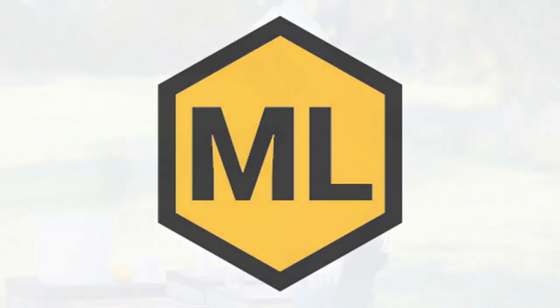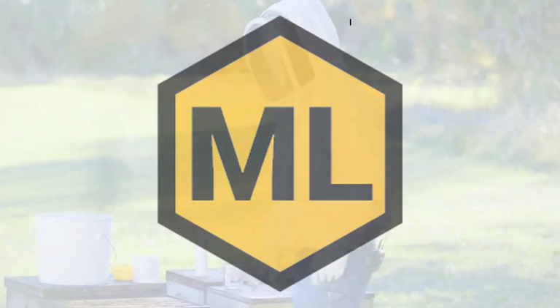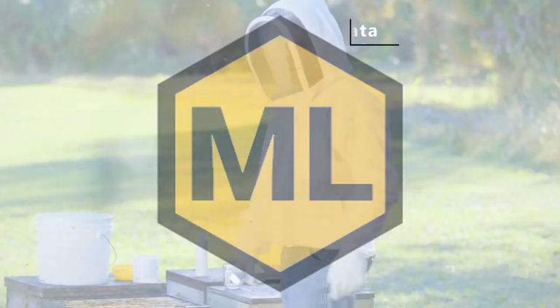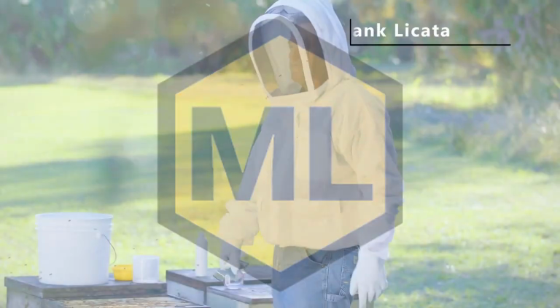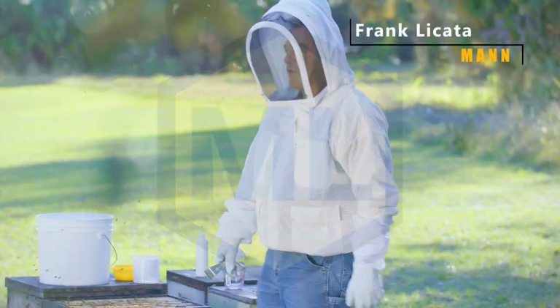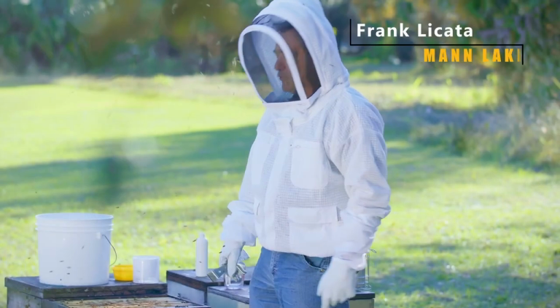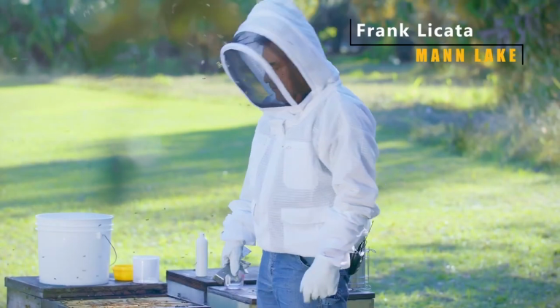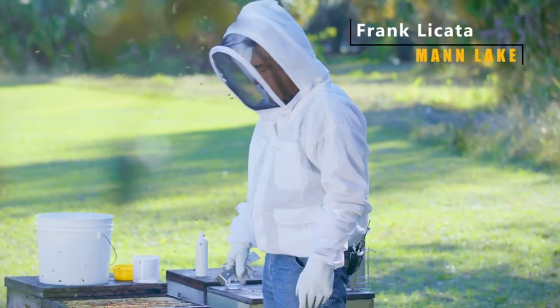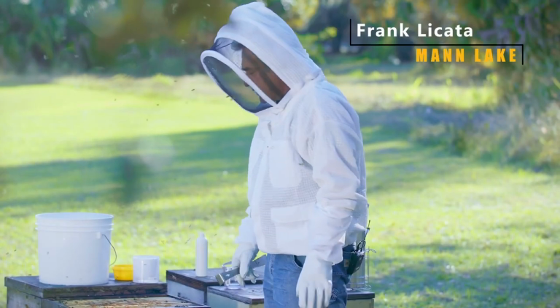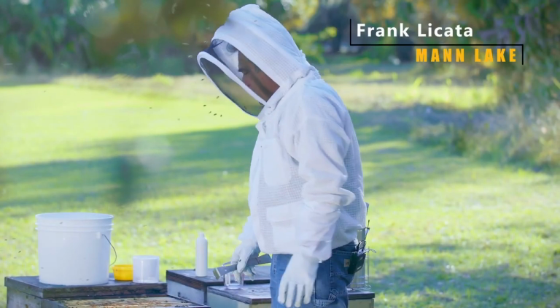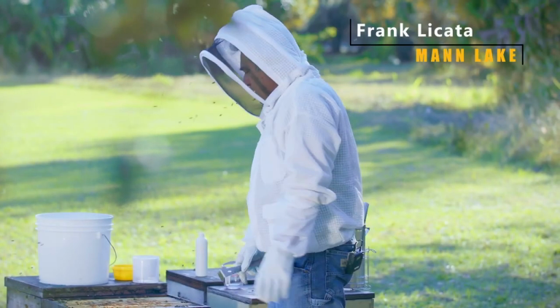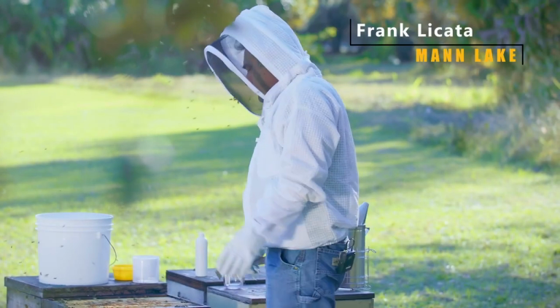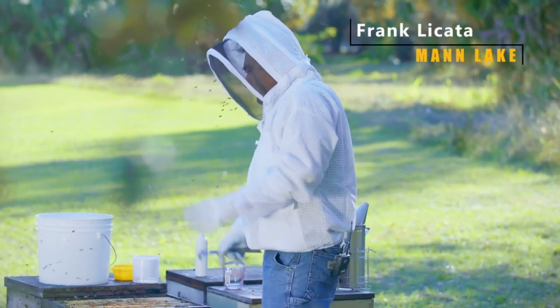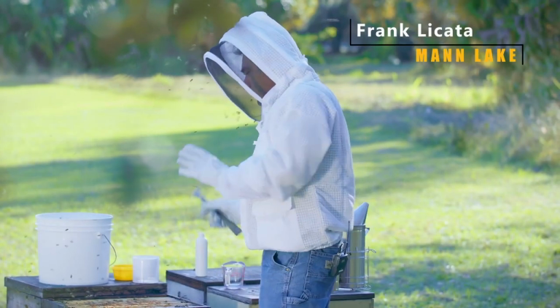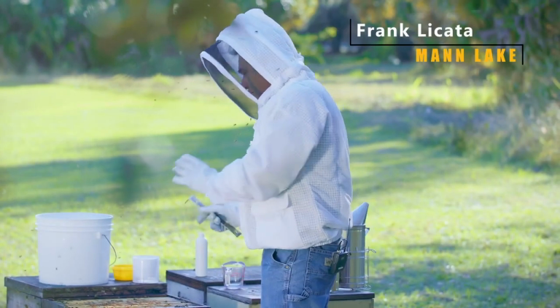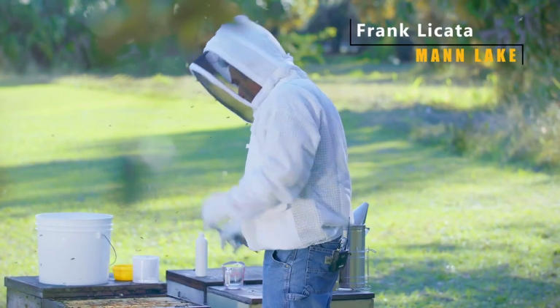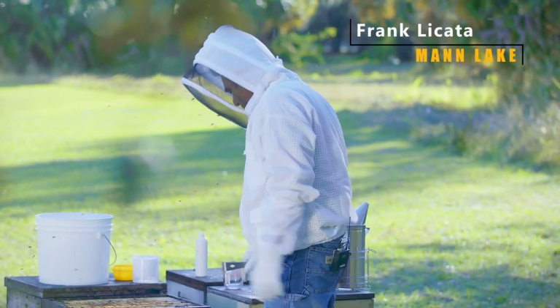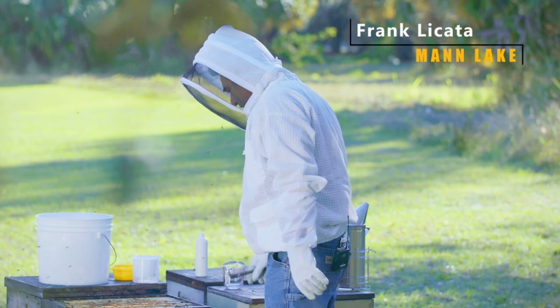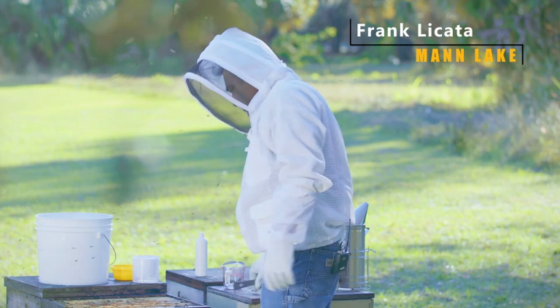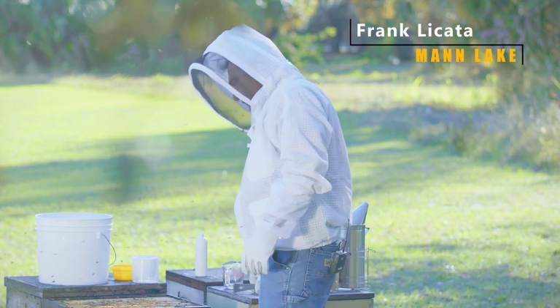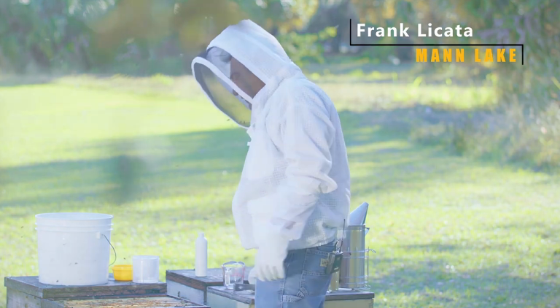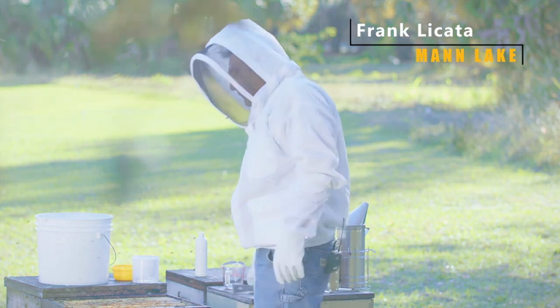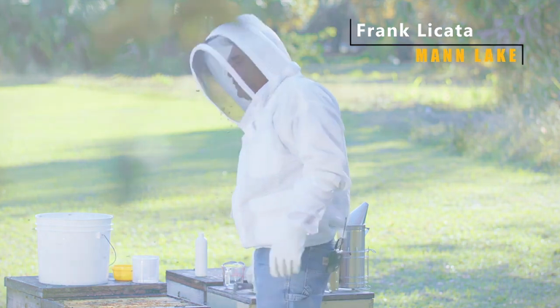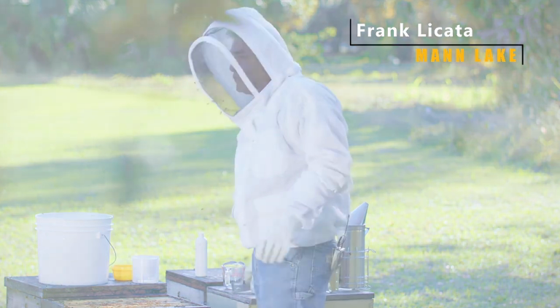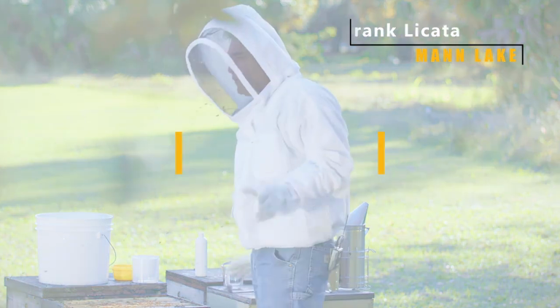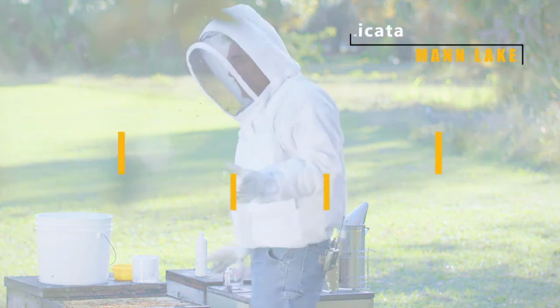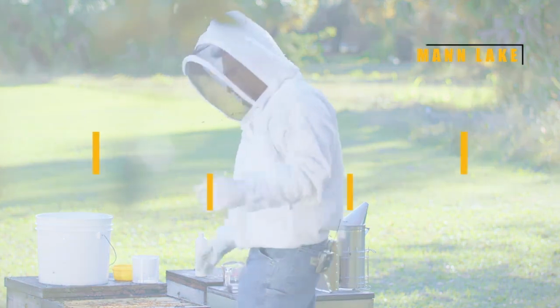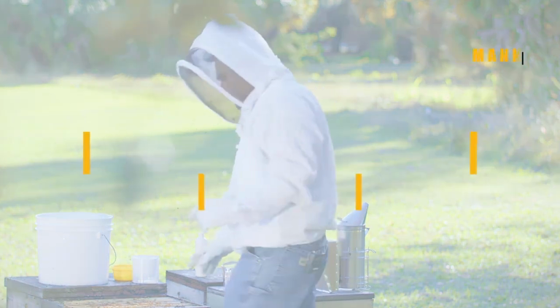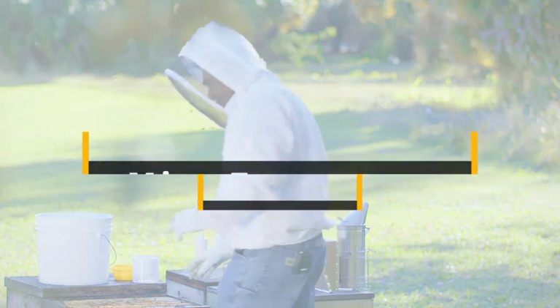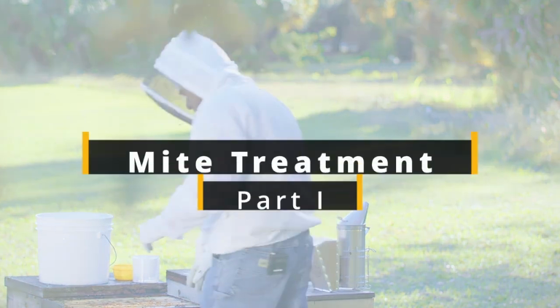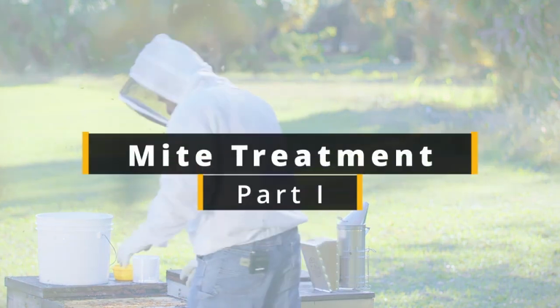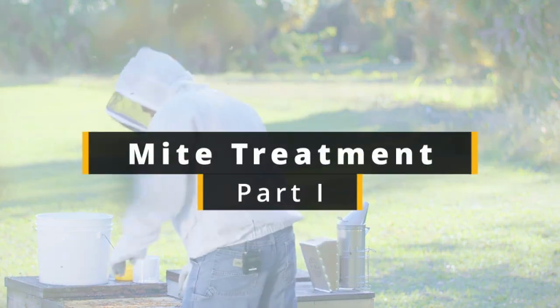Hi, it's Frank. We're back in the bee yard. We want to do a mite check today because we're going to have to treat for mites.